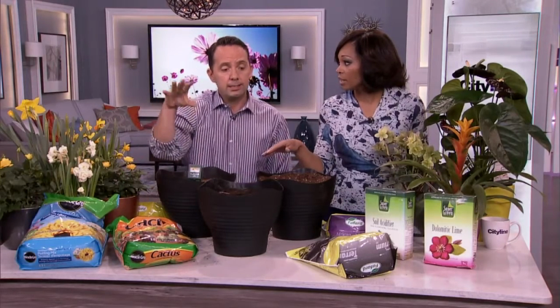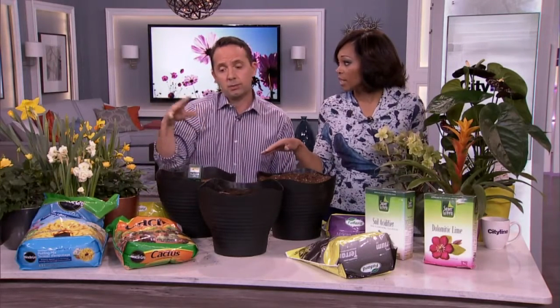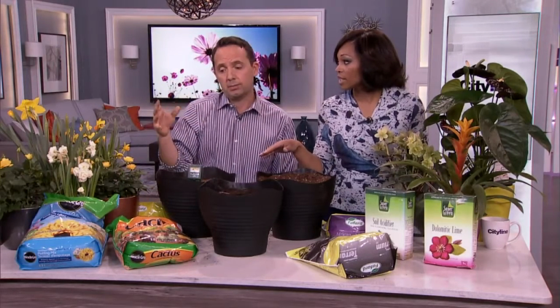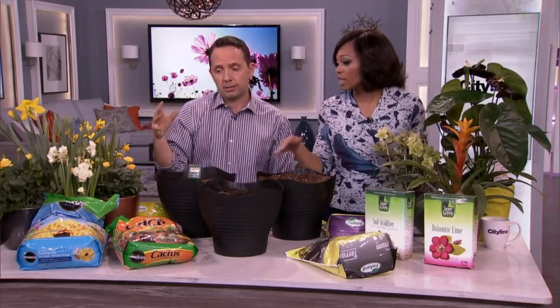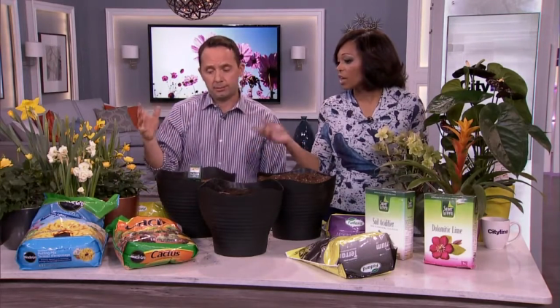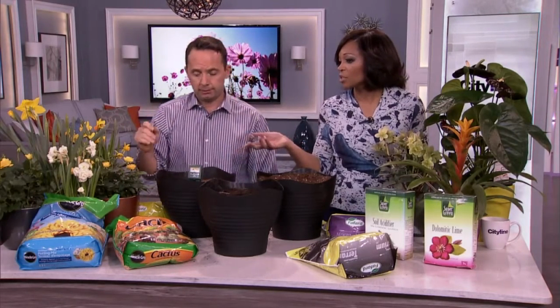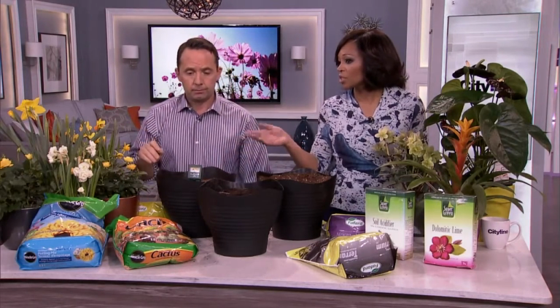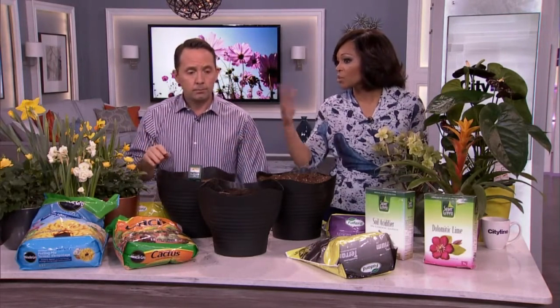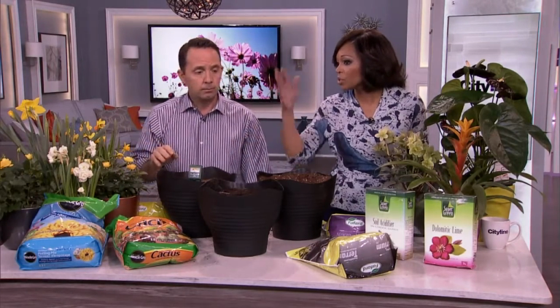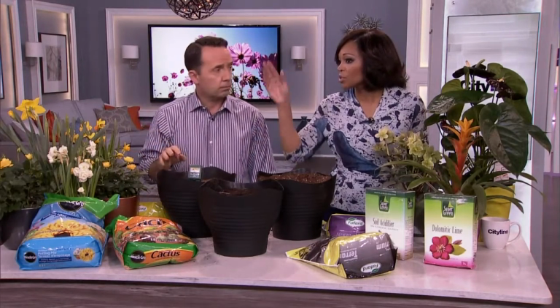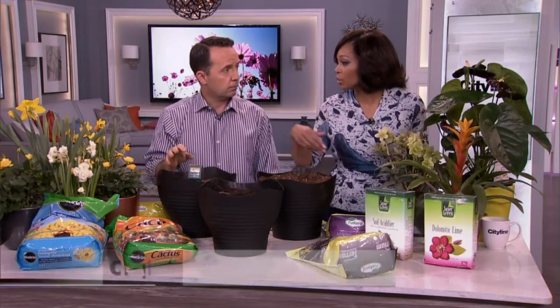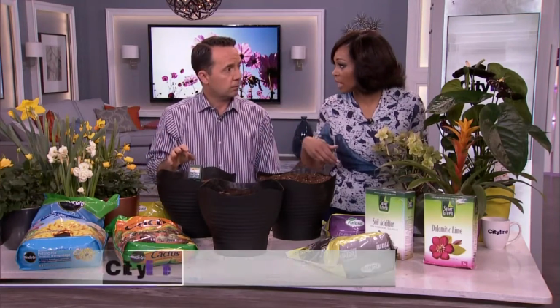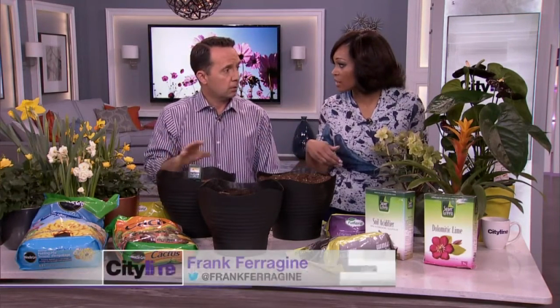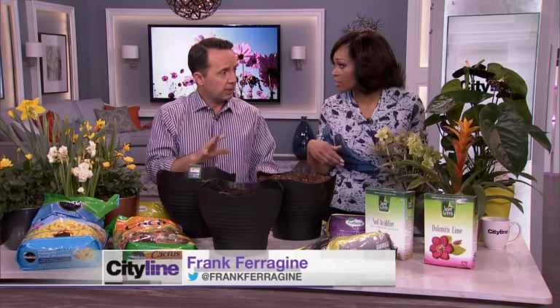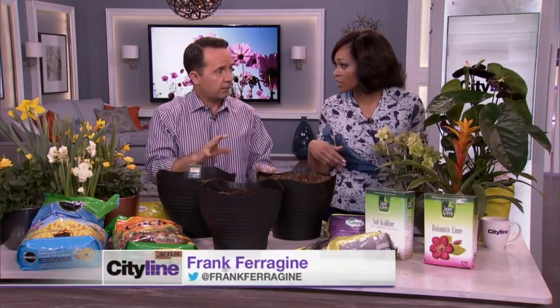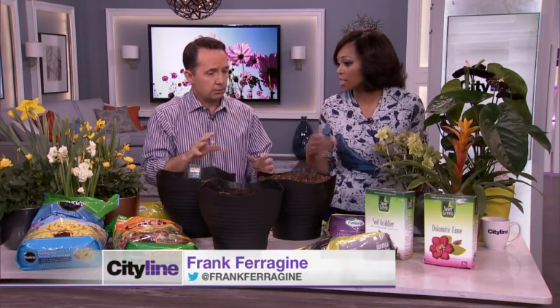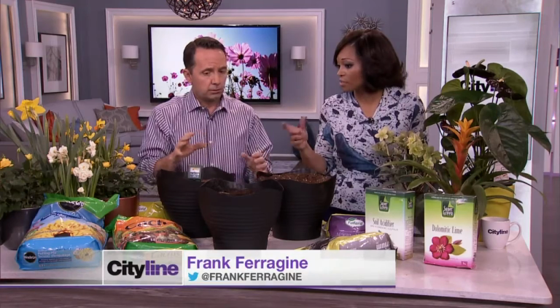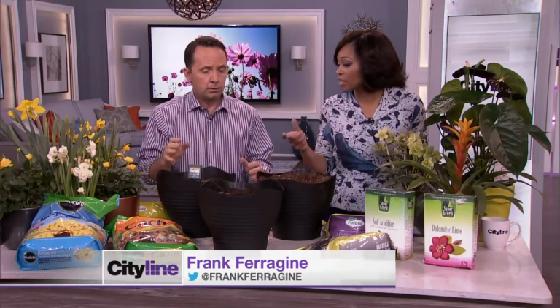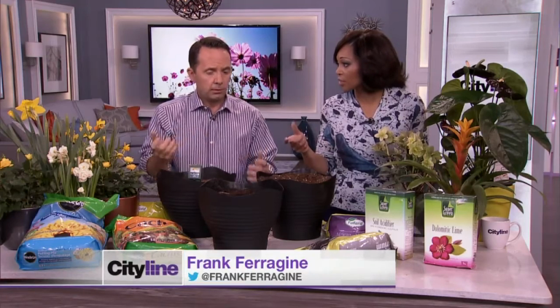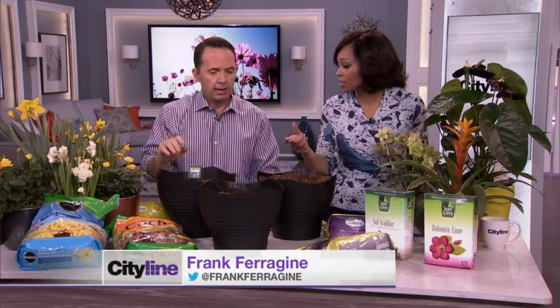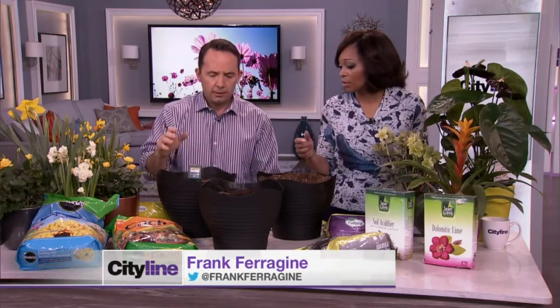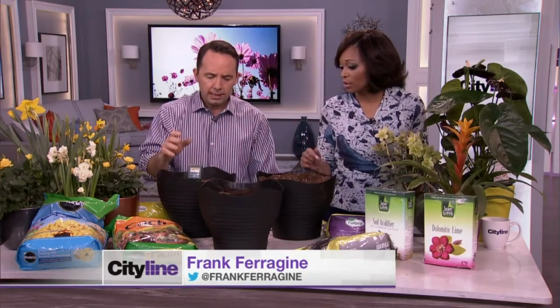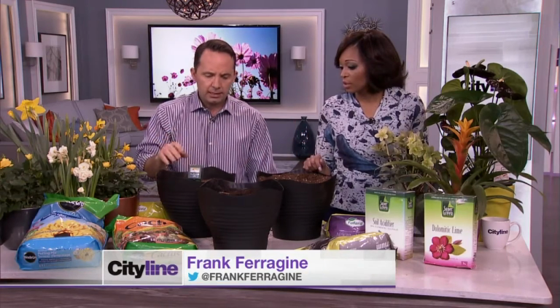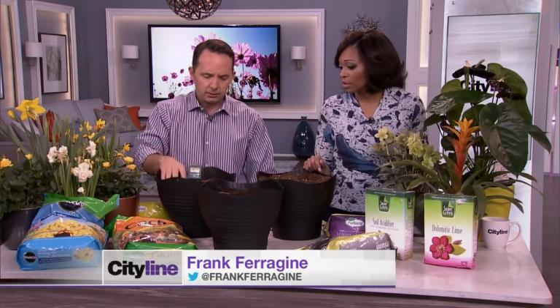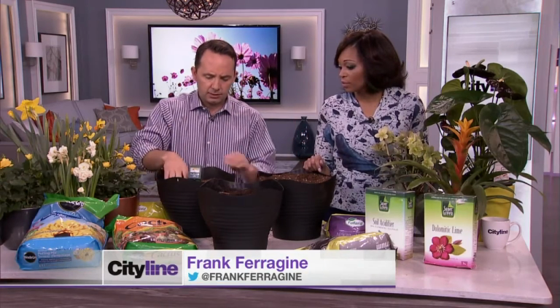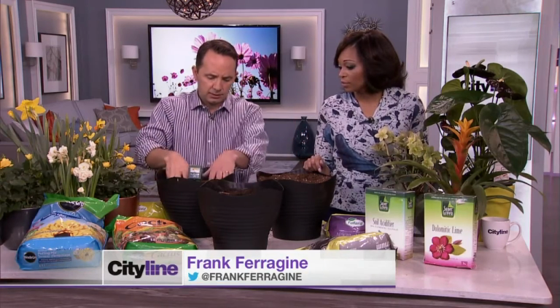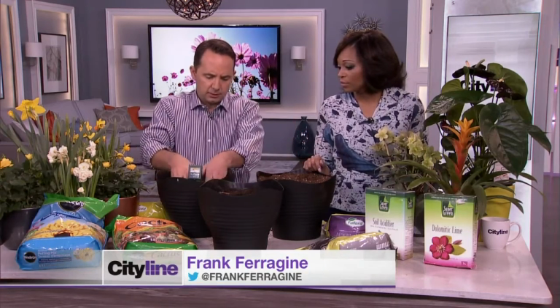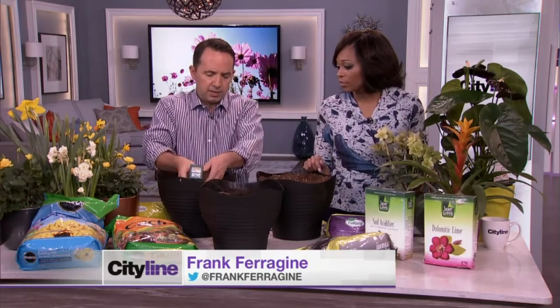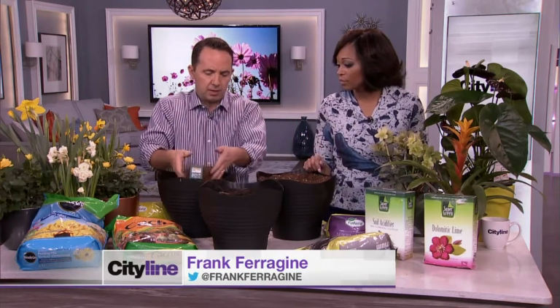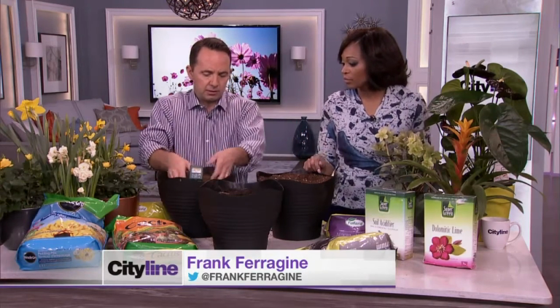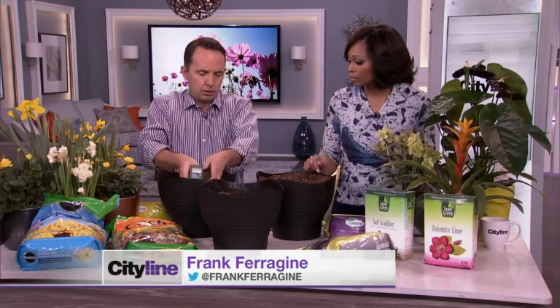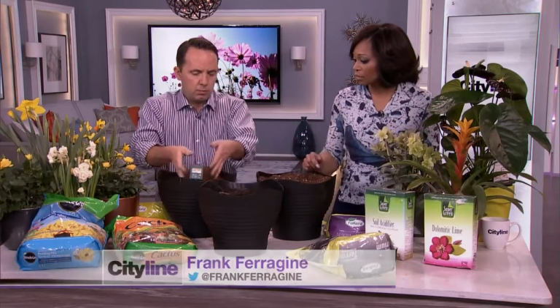A lot of us are just like, 'soil, who cares?' But it is going to make a difference. The key is — this here is peat moss, and this is loam. So if you look at that peat moss — no, loam is not another word for manure. This comes from a peat bog. It's actually just broken-down wood.